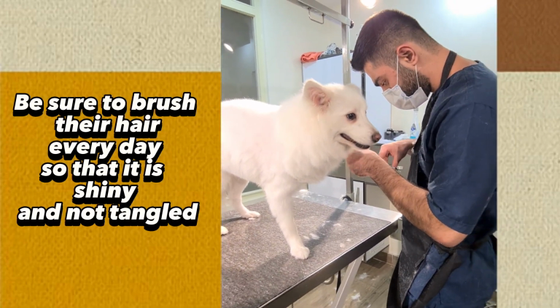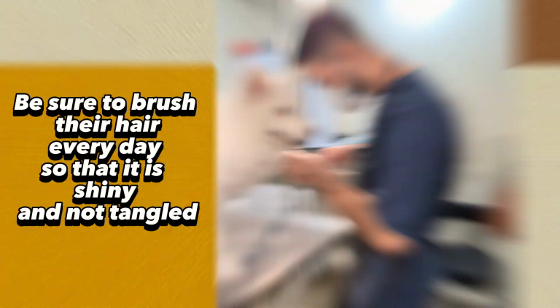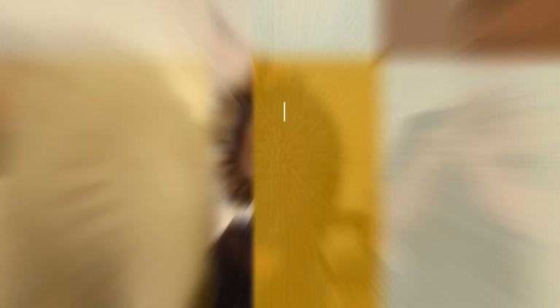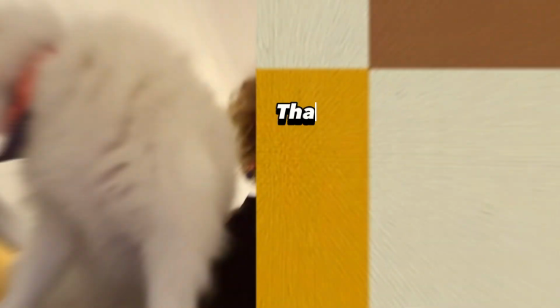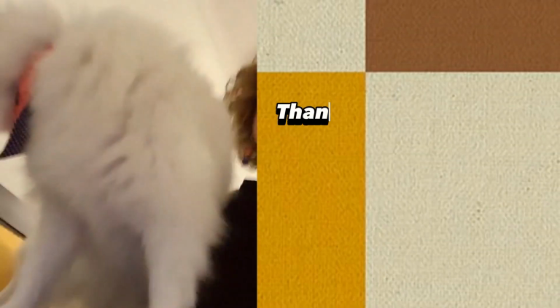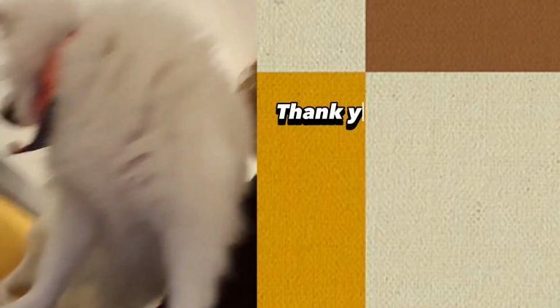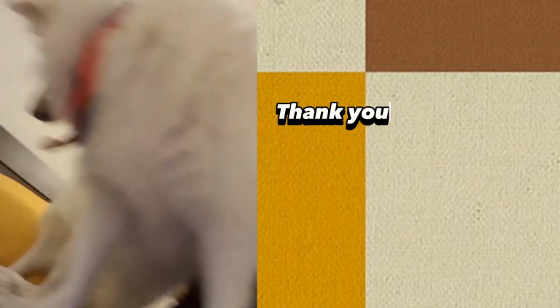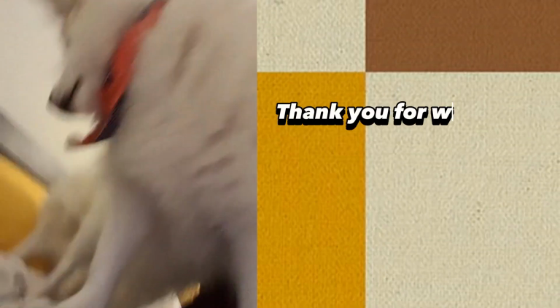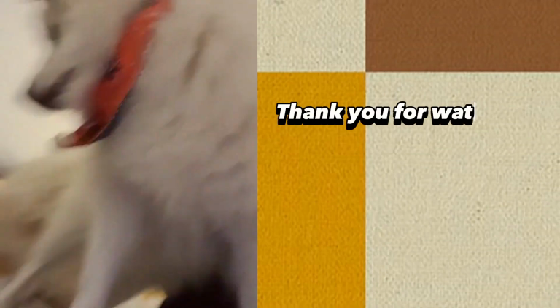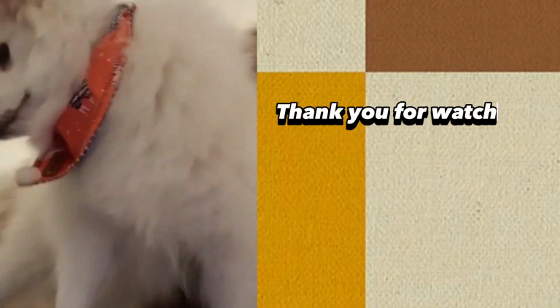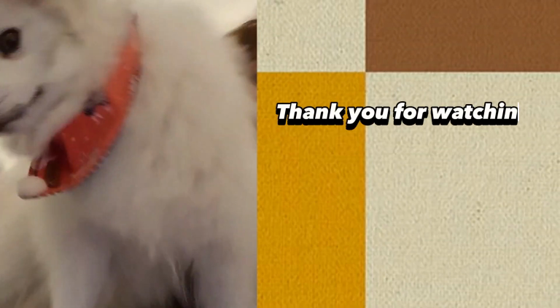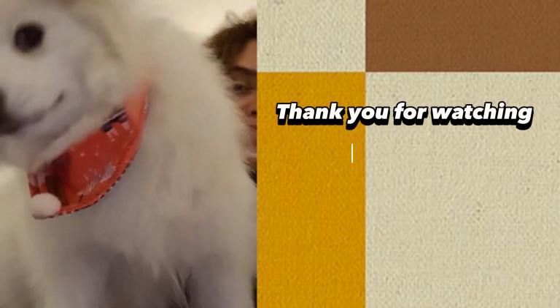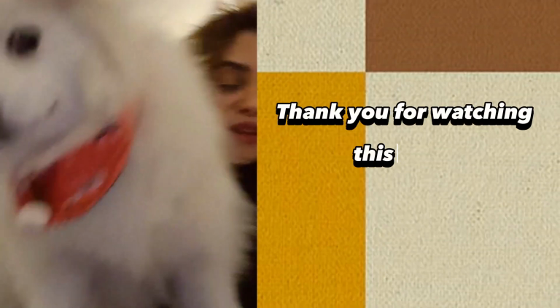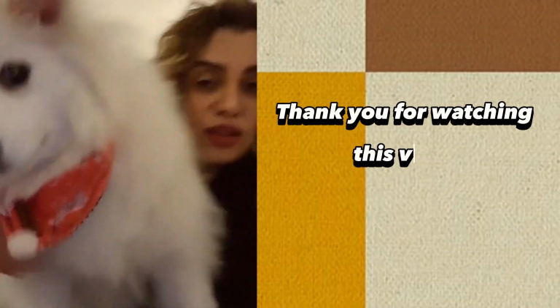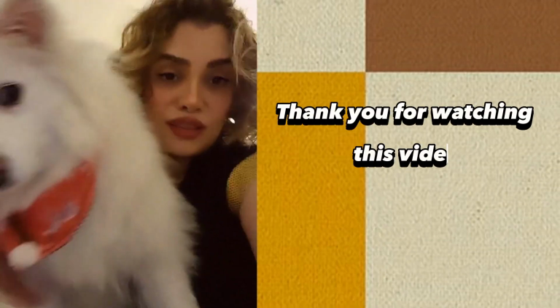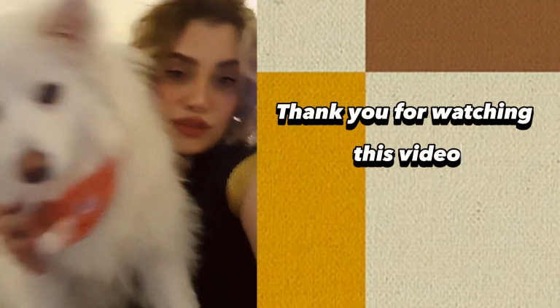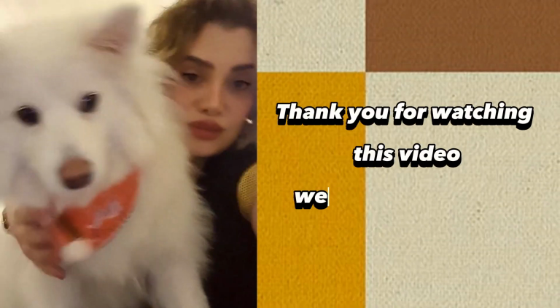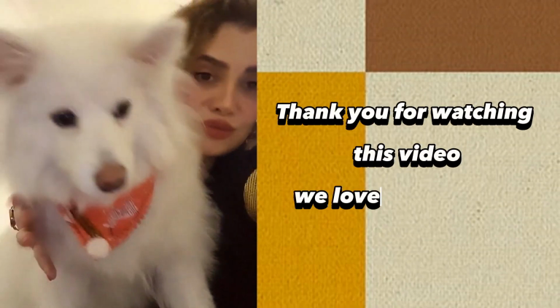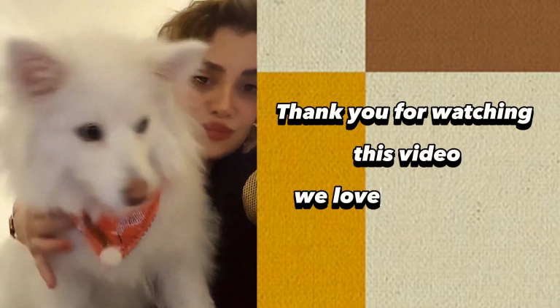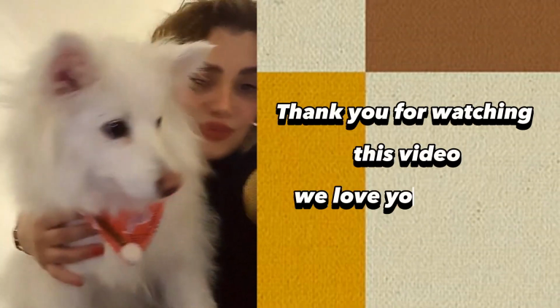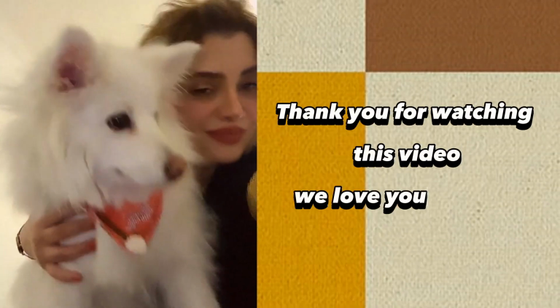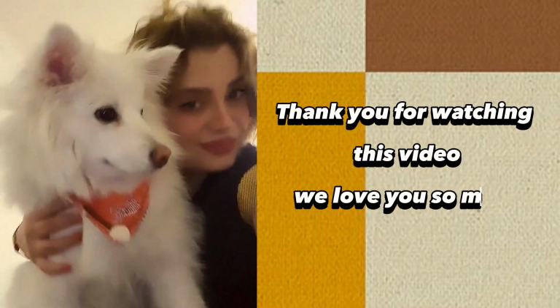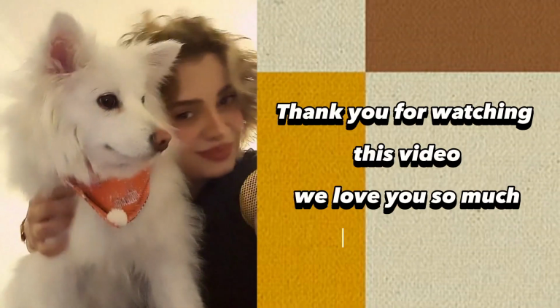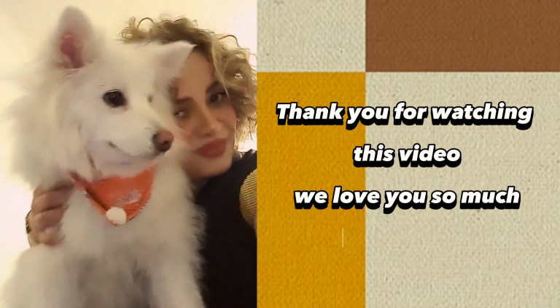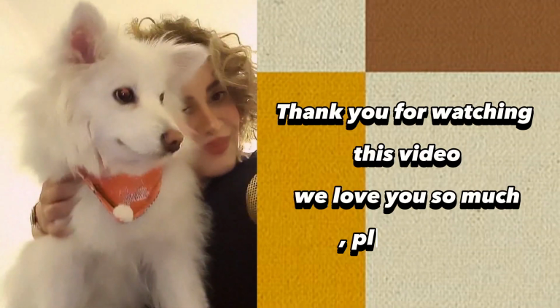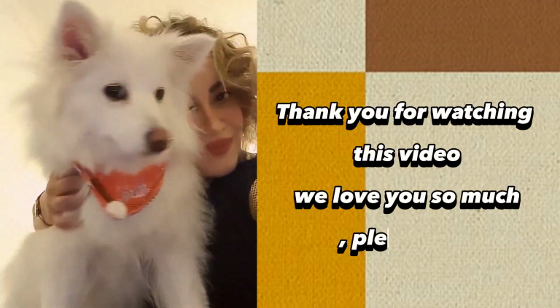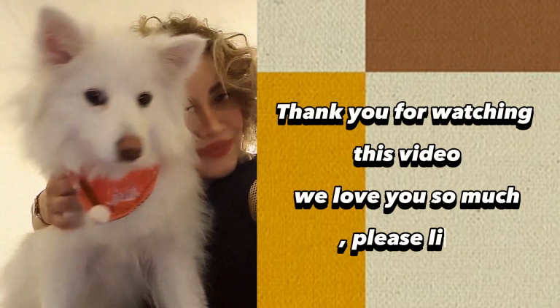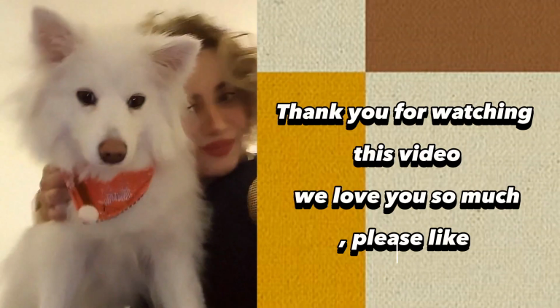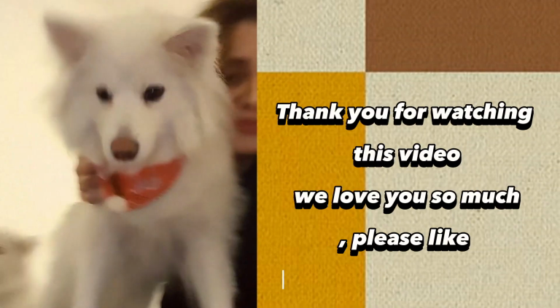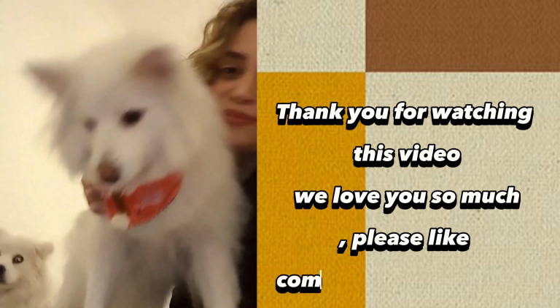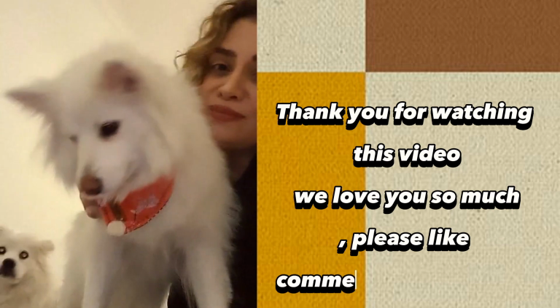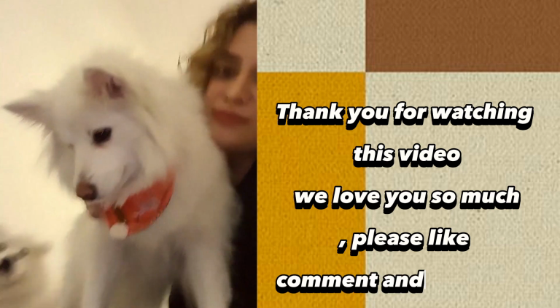Thank you for watching this video. We love you so much. Please like, comment, and subscribe.